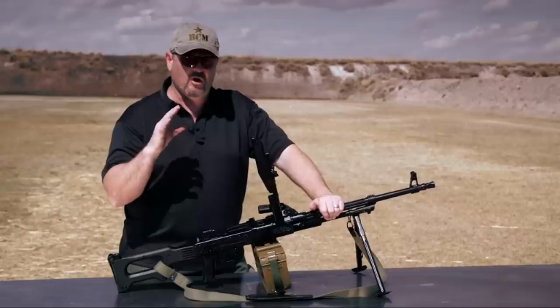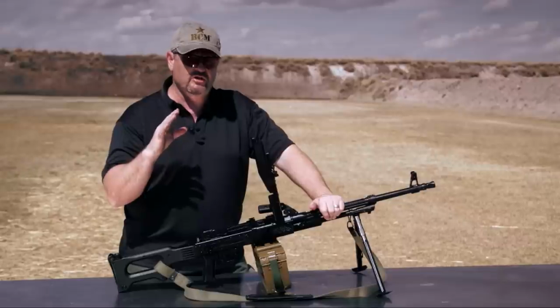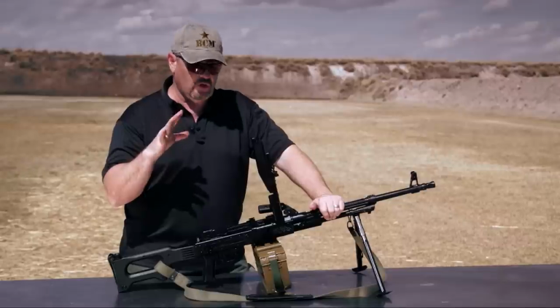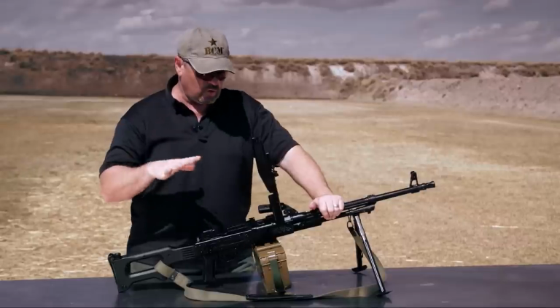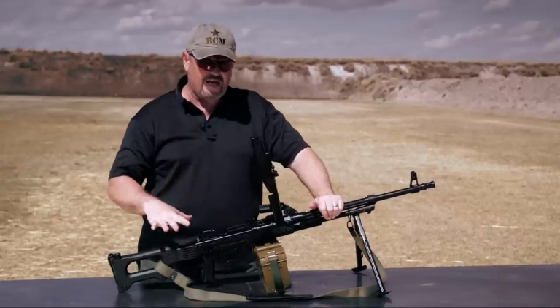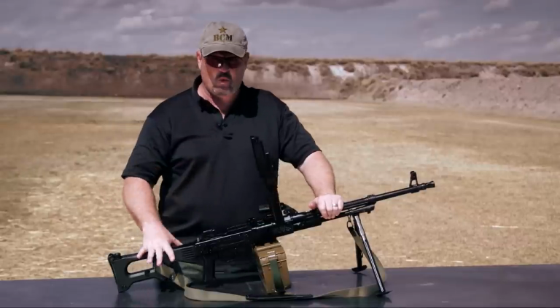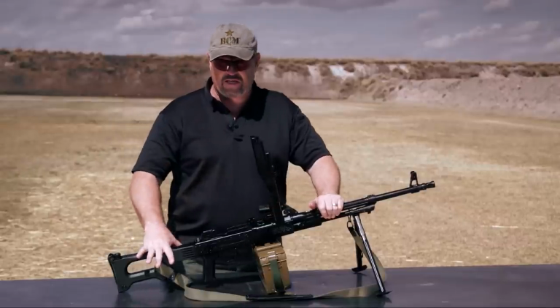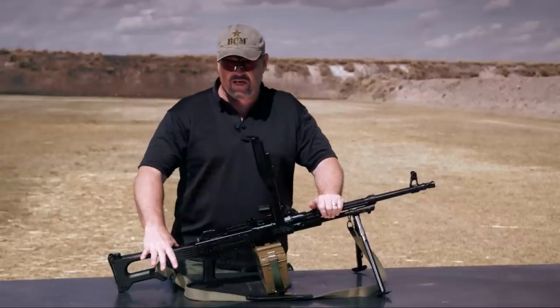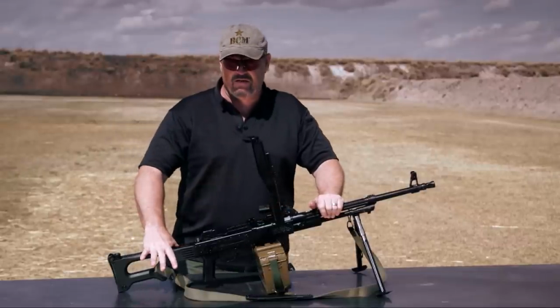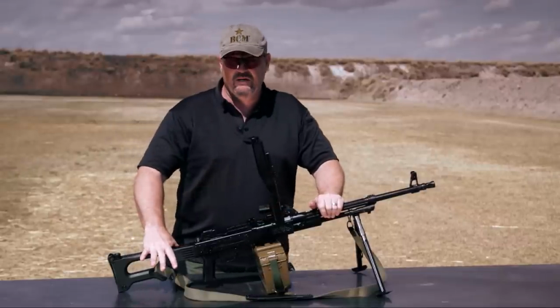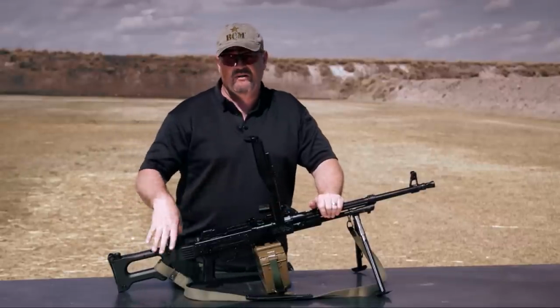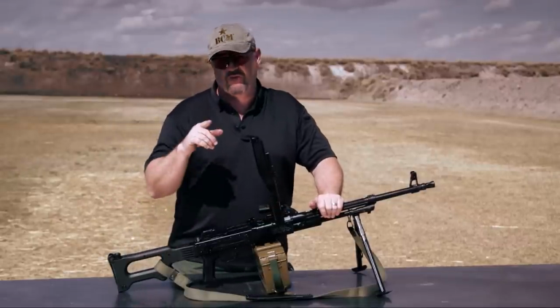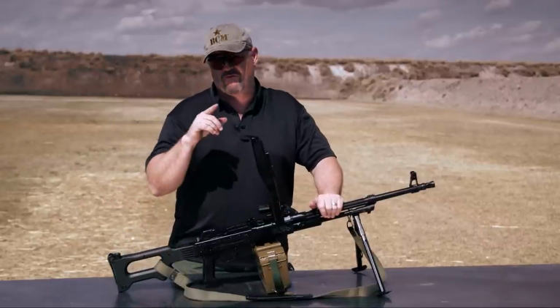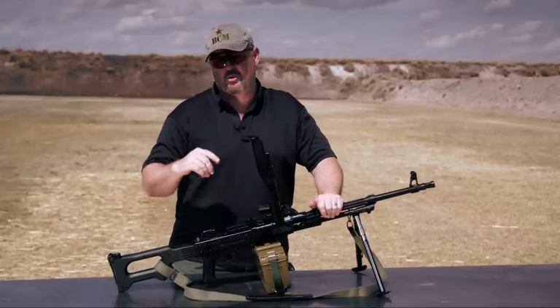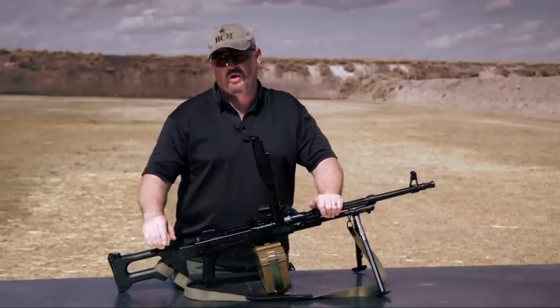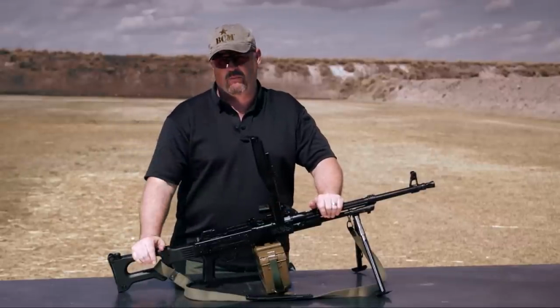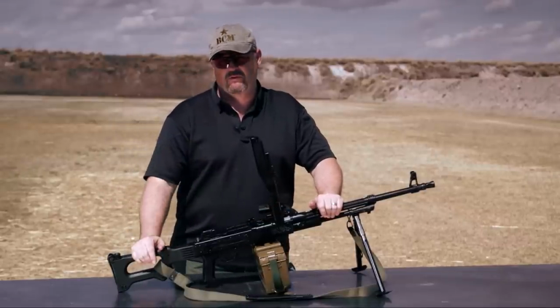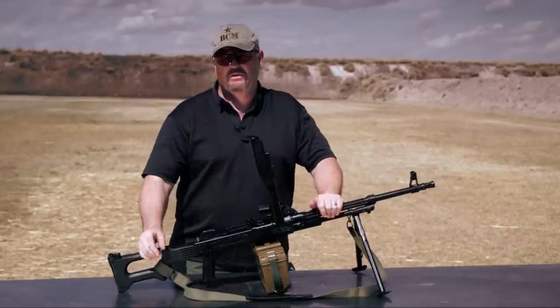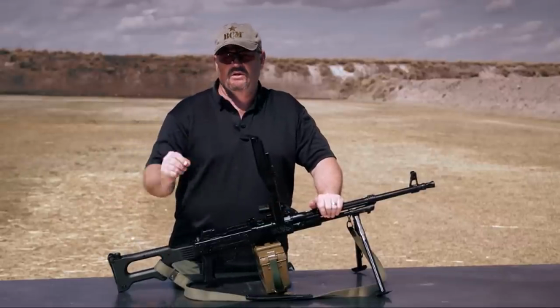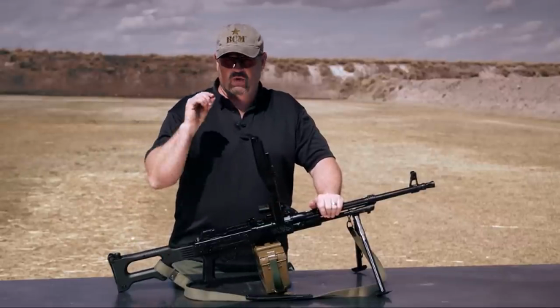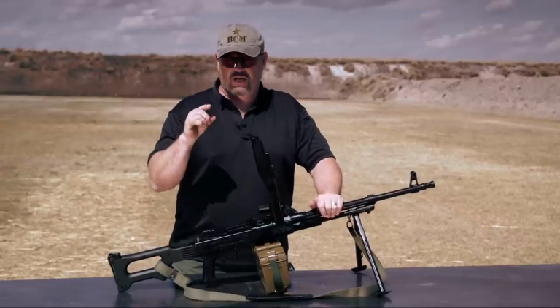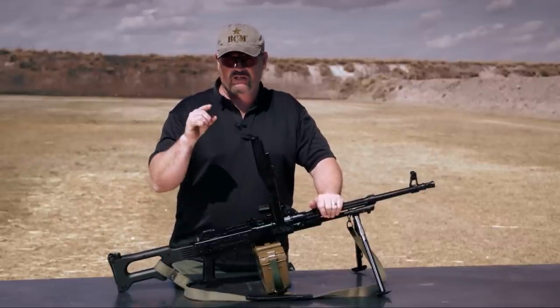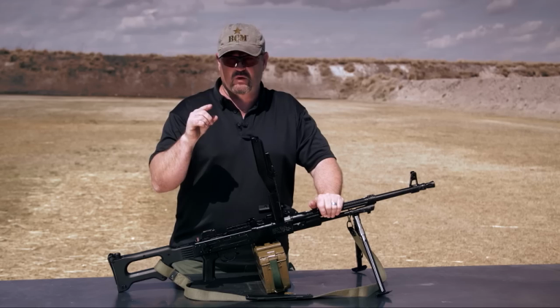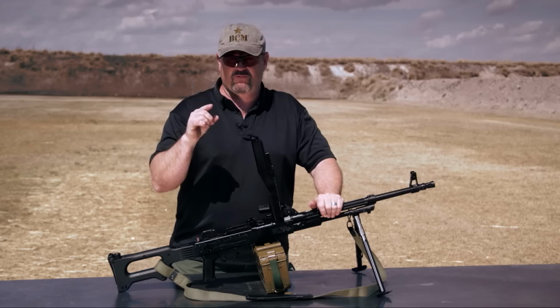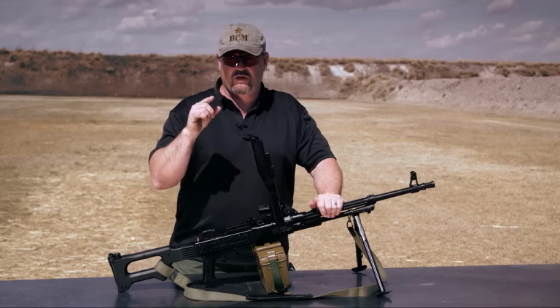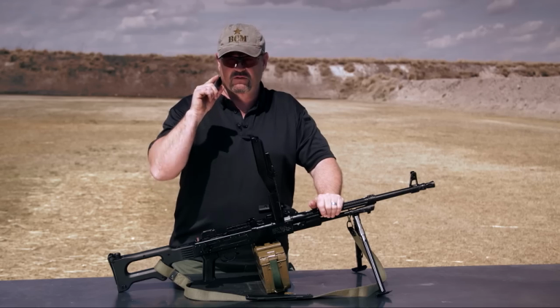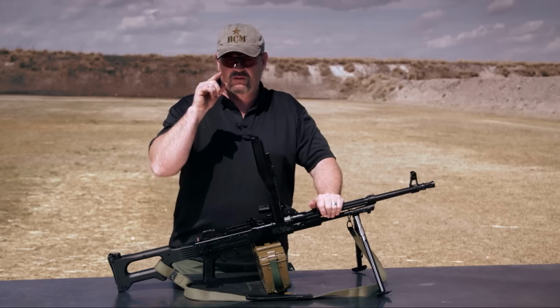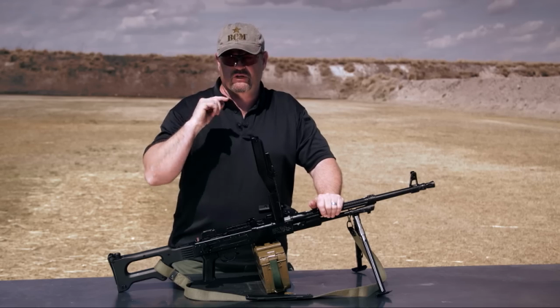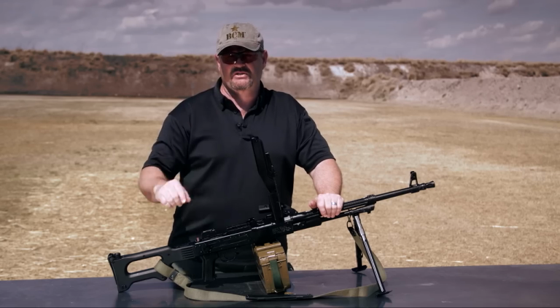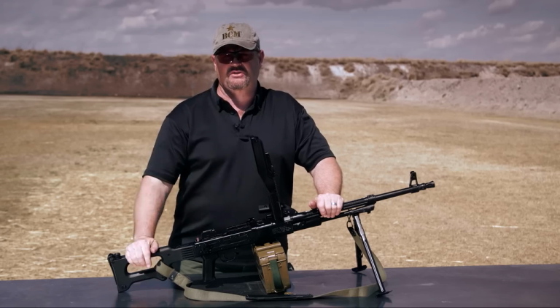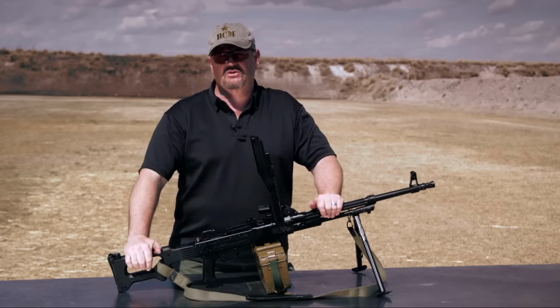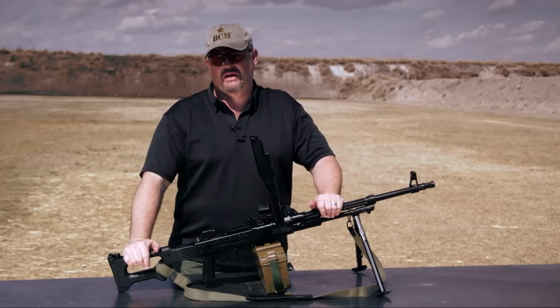Very controllable, lightweight gun, and very, very reliable. We're going to light this one up for you, Vickers Tactical style.